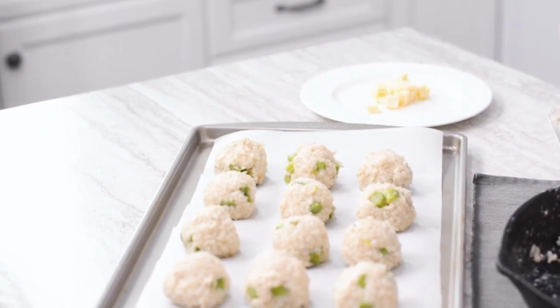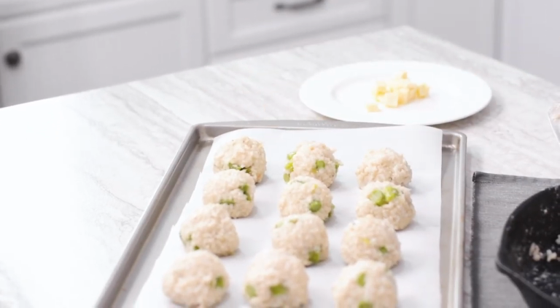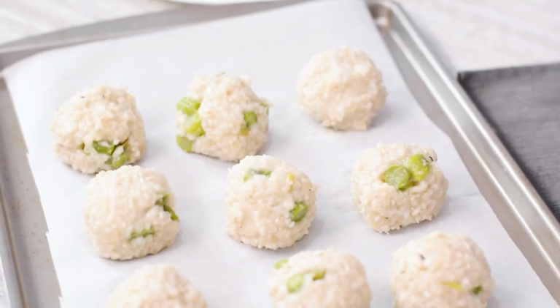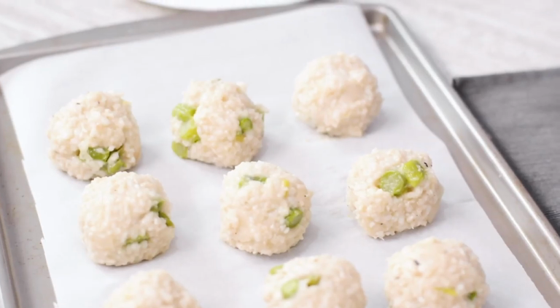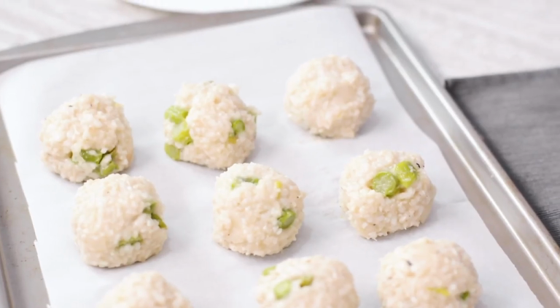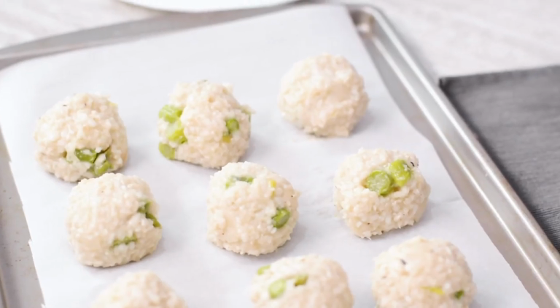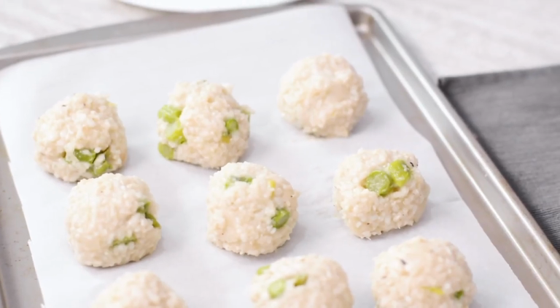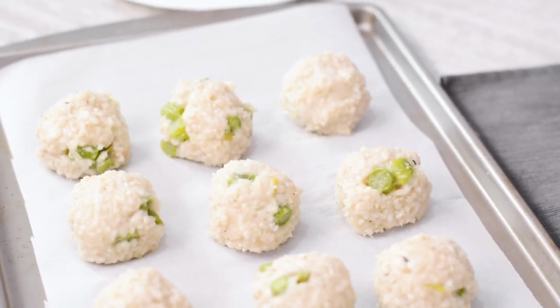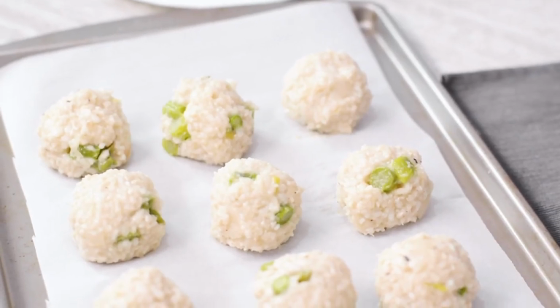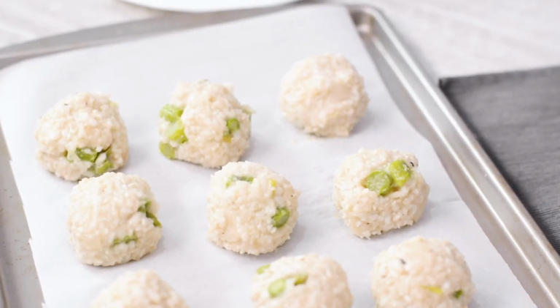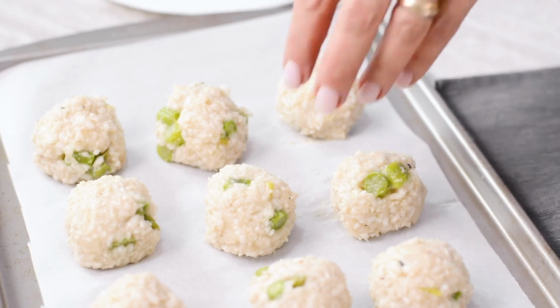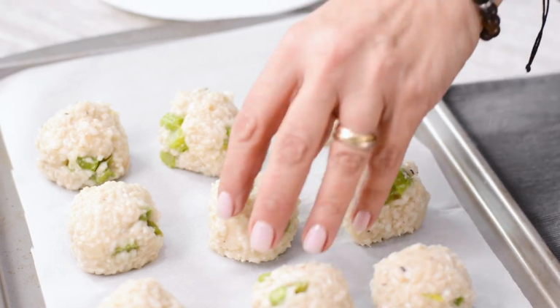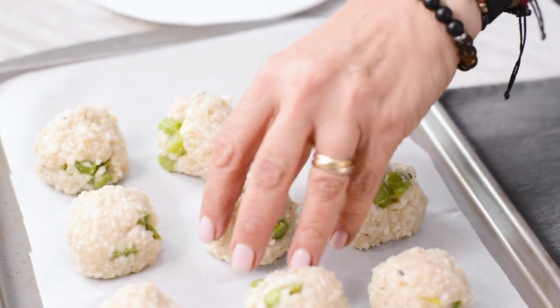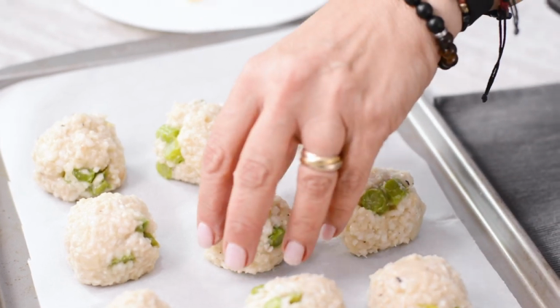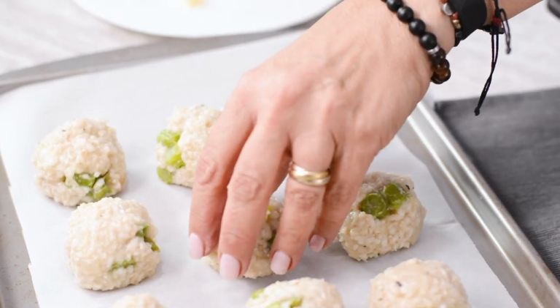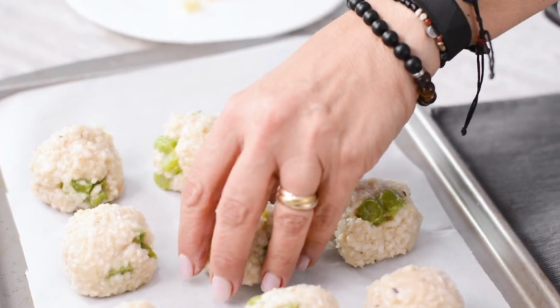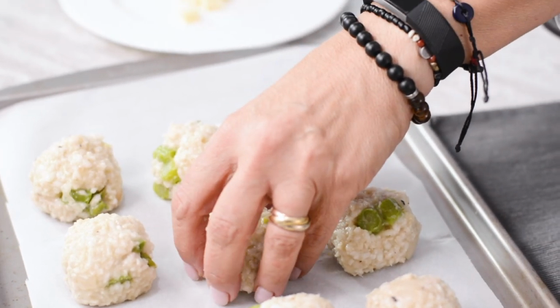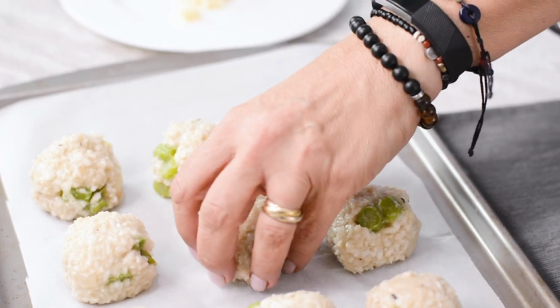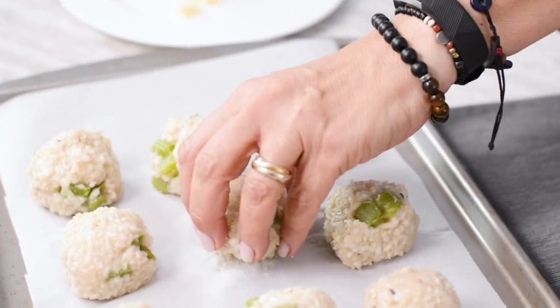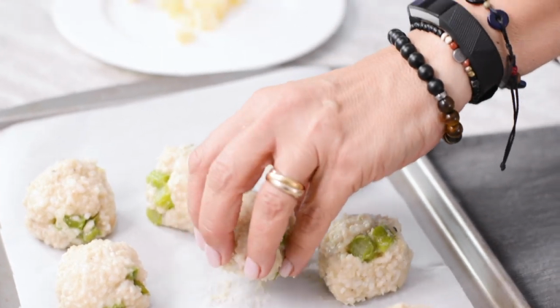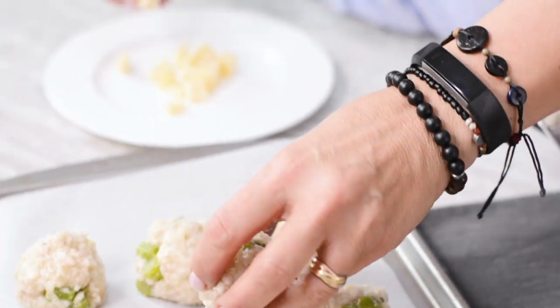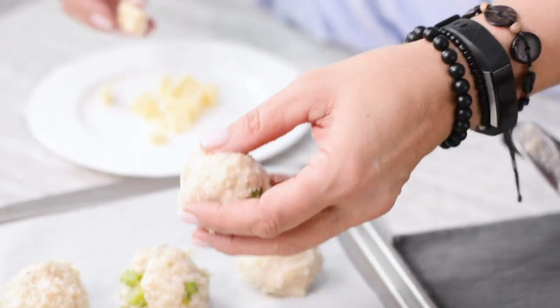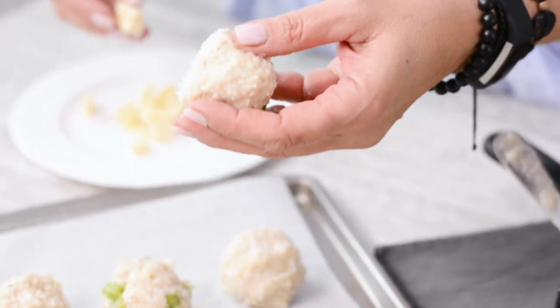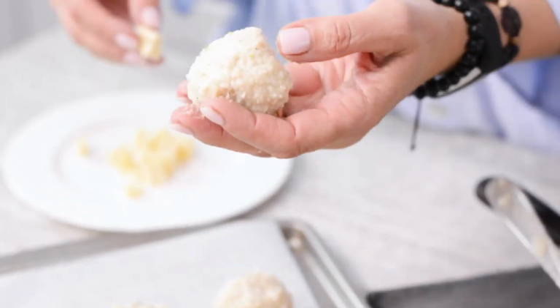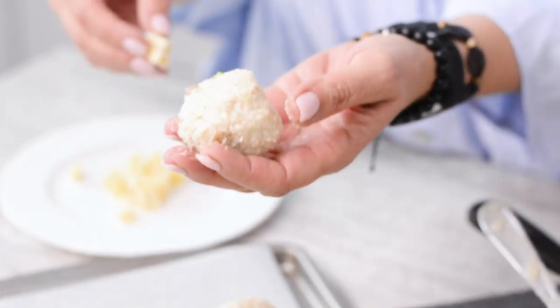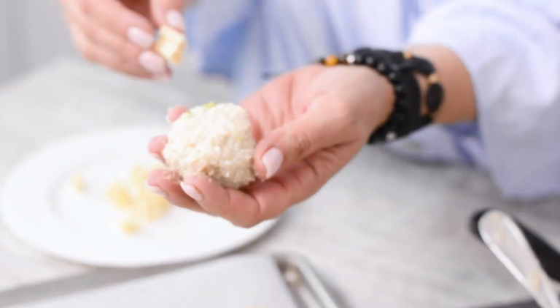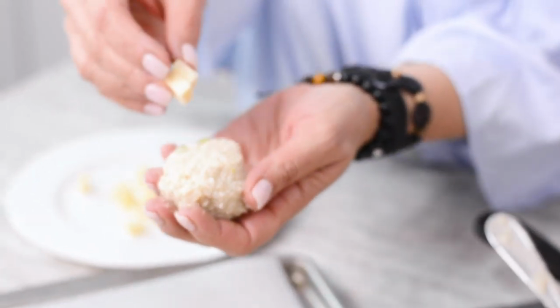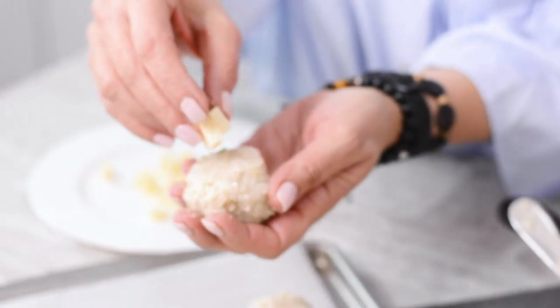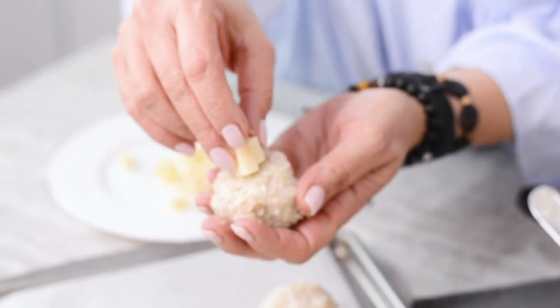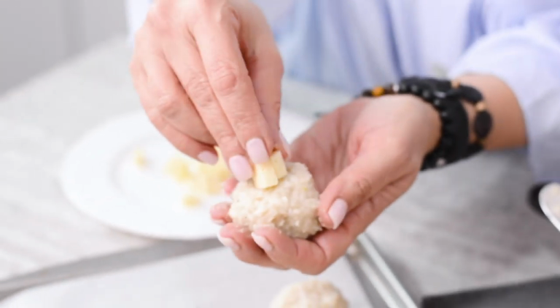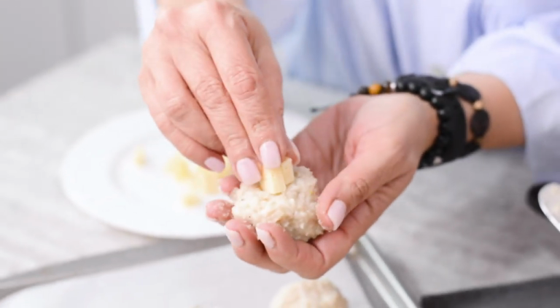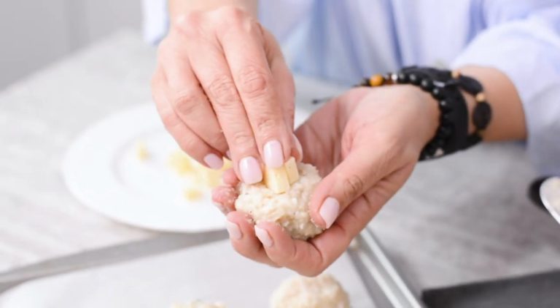If it's too runny, spread it on an oven tray and bake for a few minutes to dry it out a little.